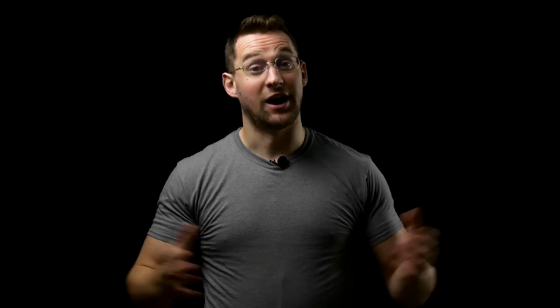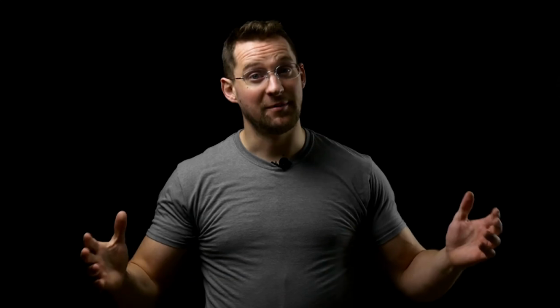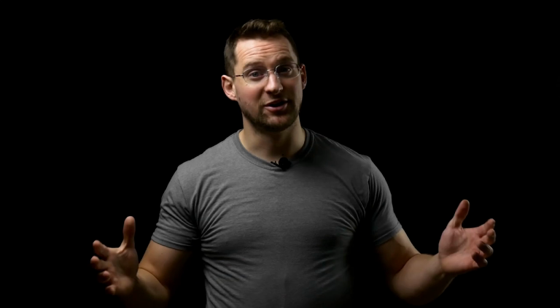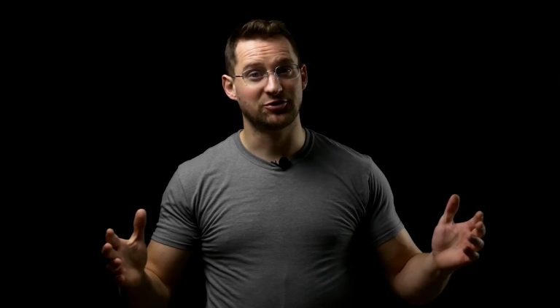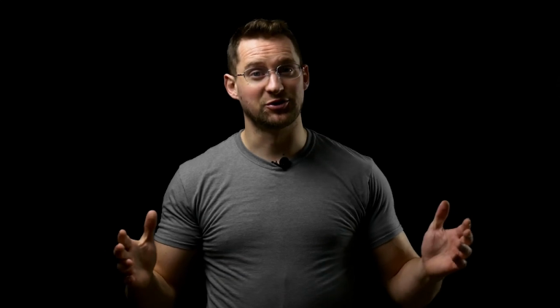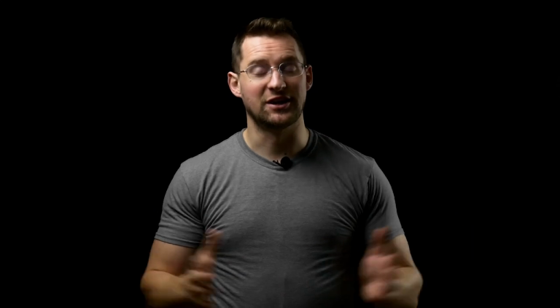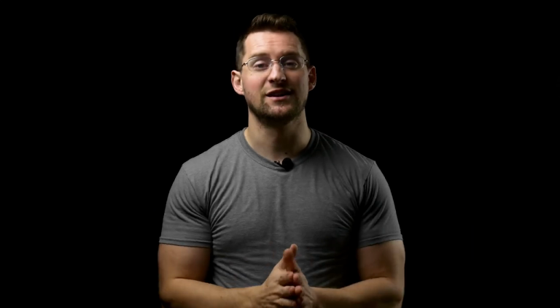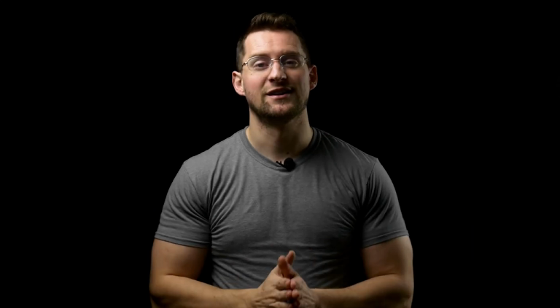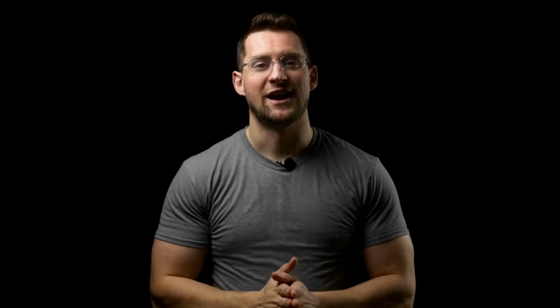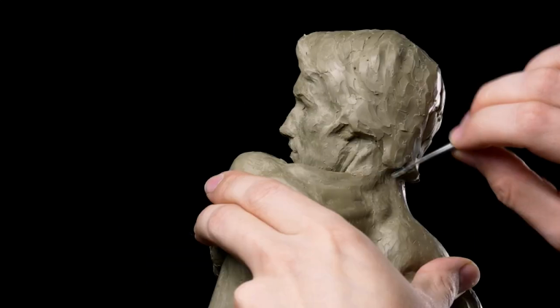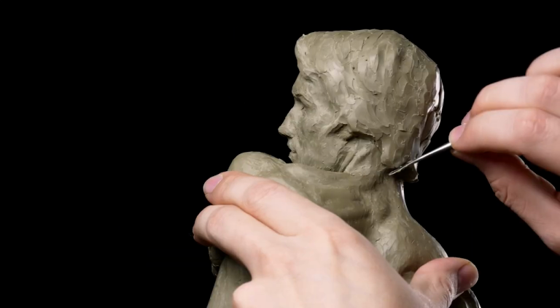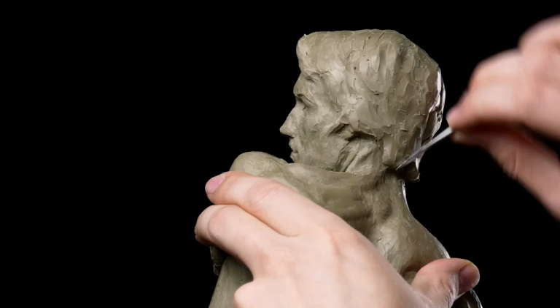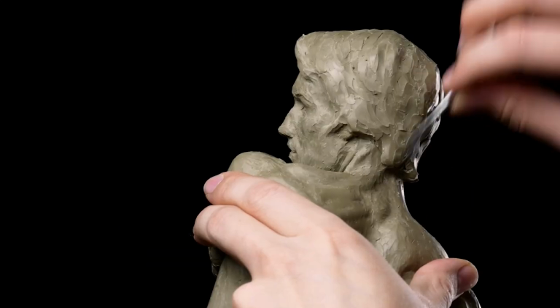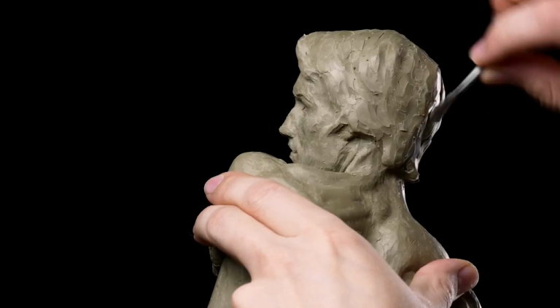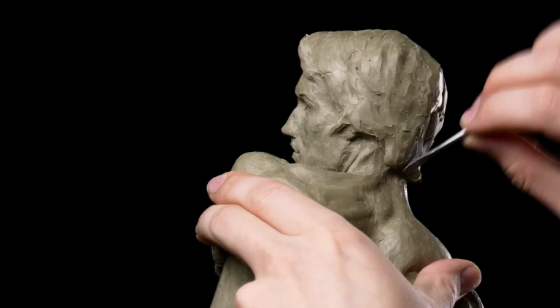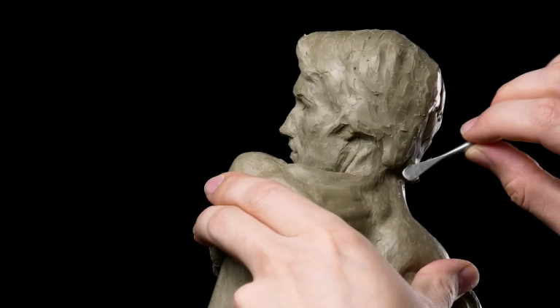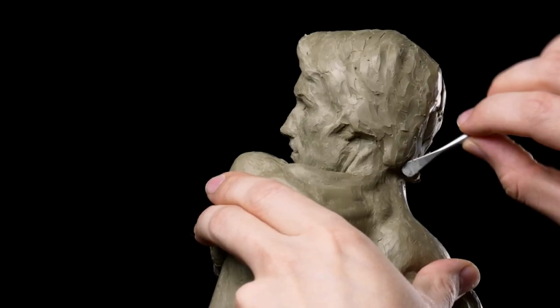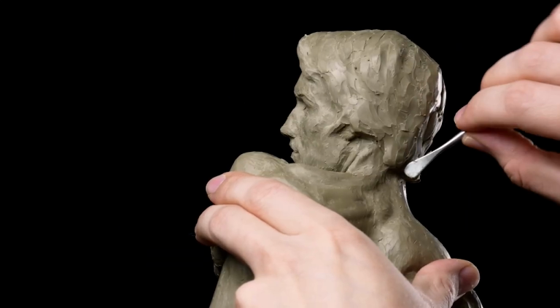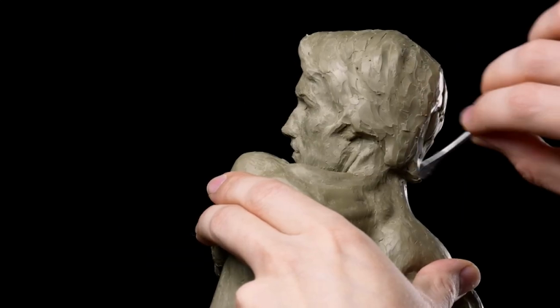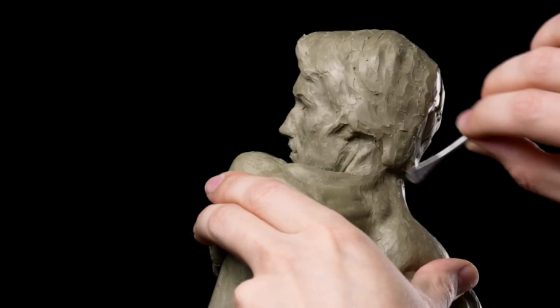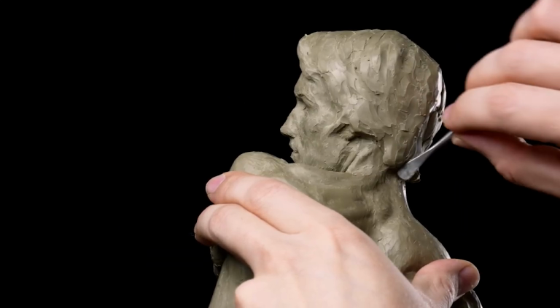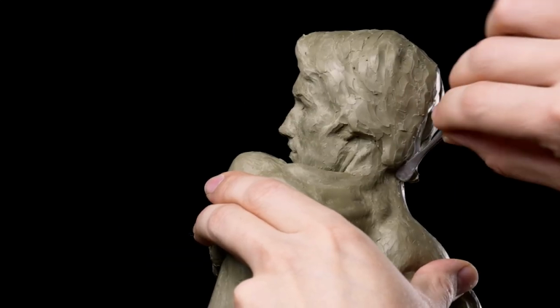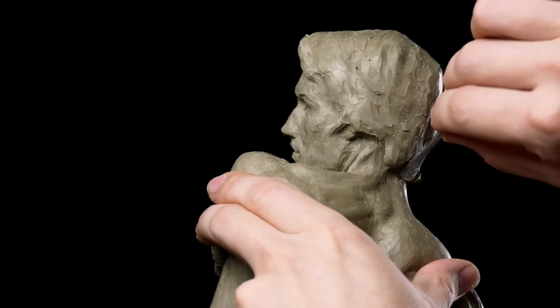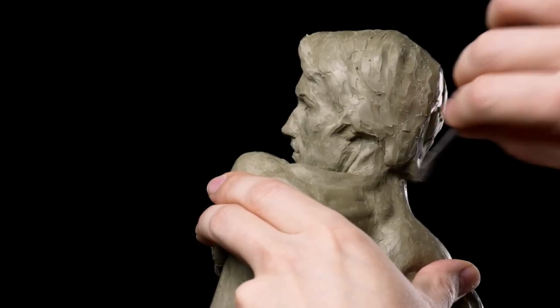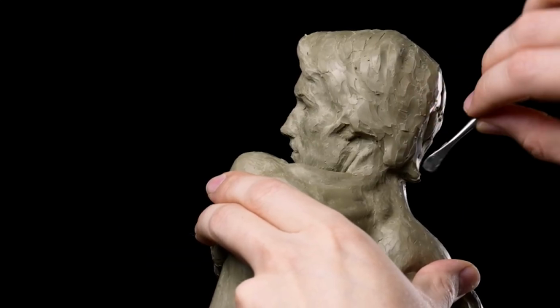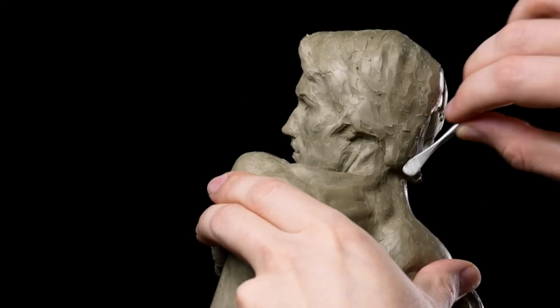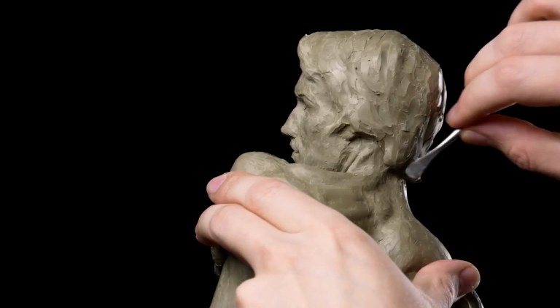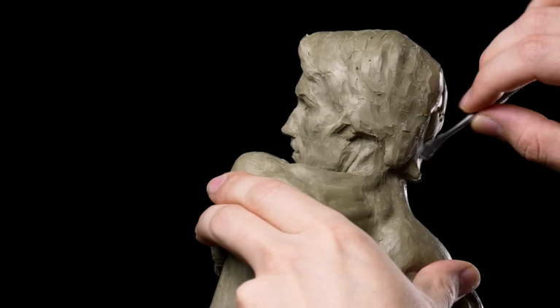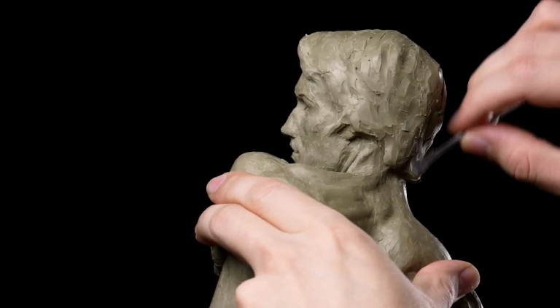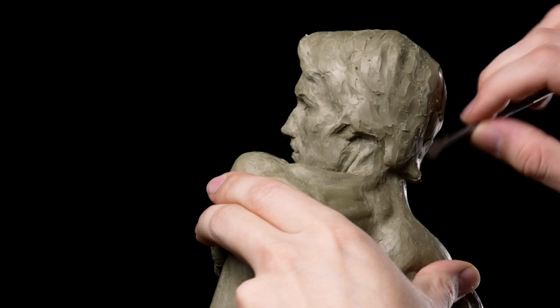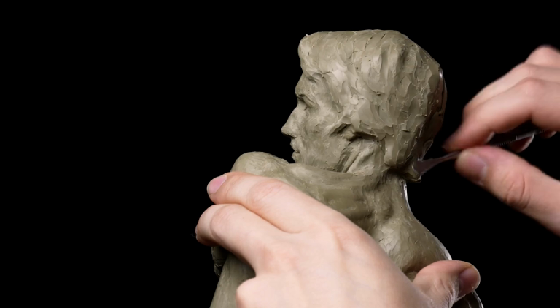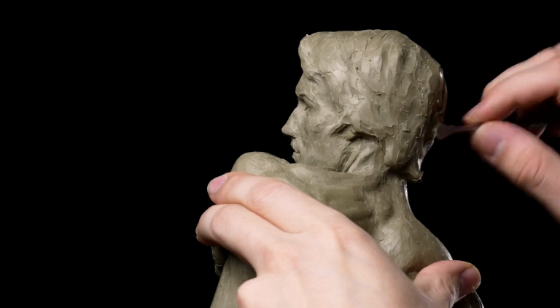I'm Andrew Joseph Keith, and for this lesson for the portrait sculpting course, we're going to be going over the hair.